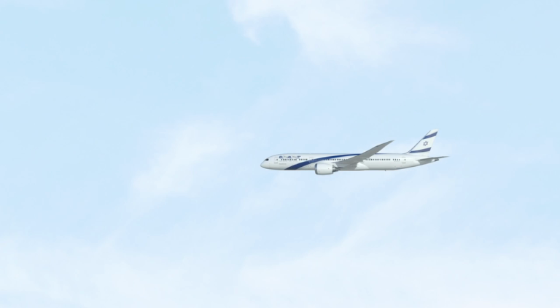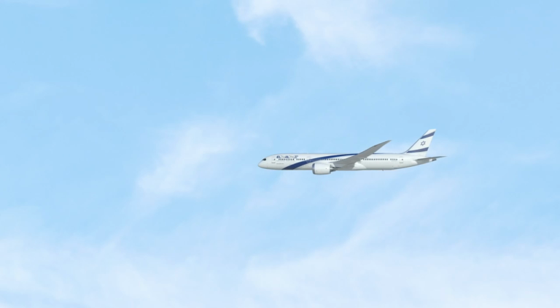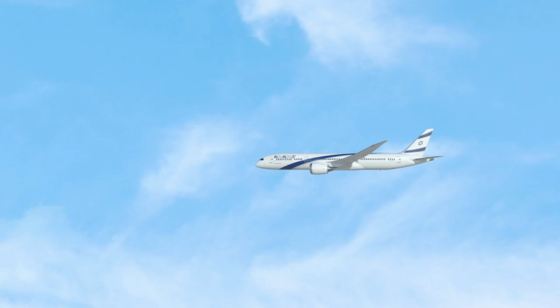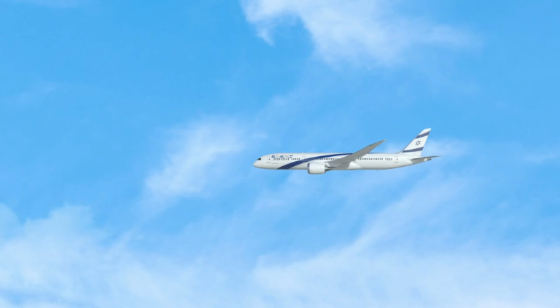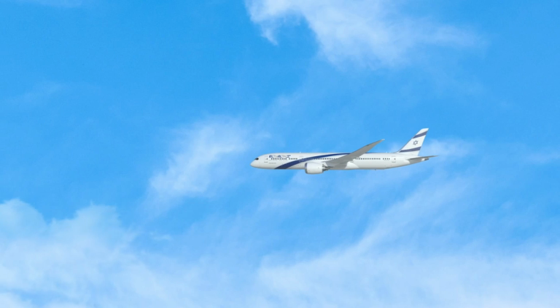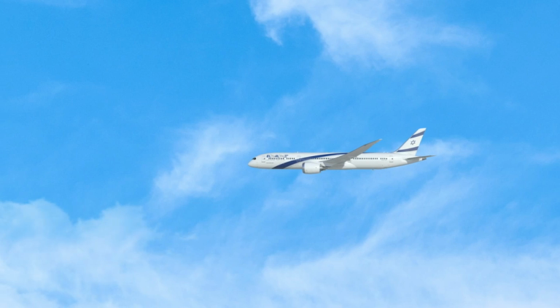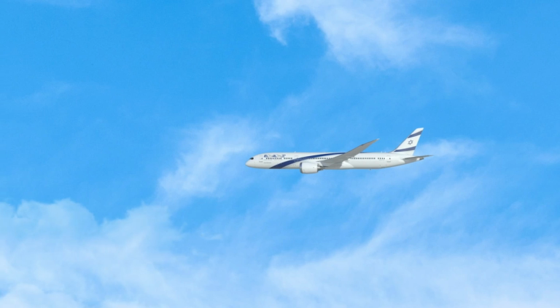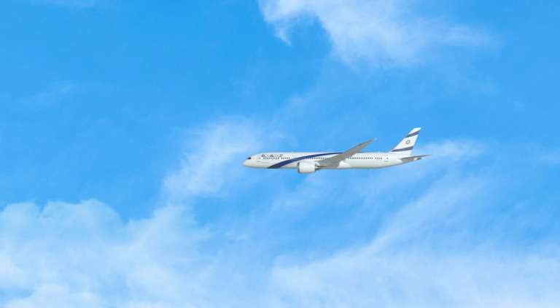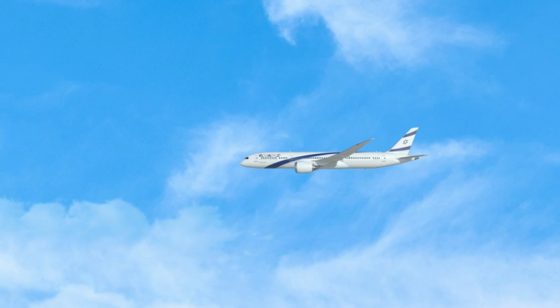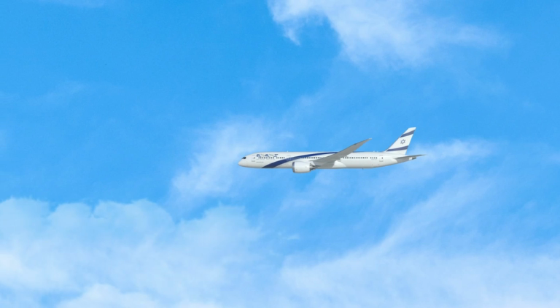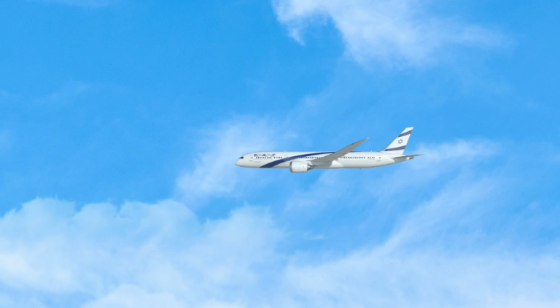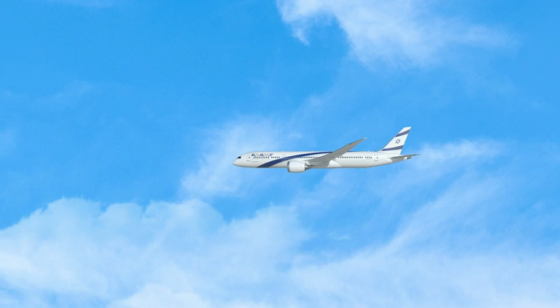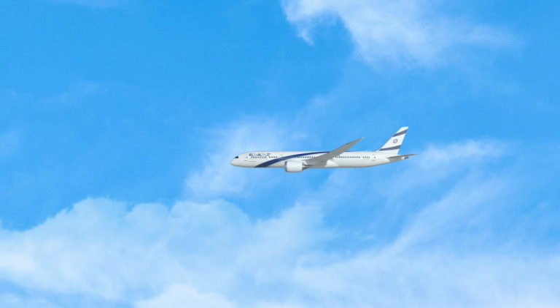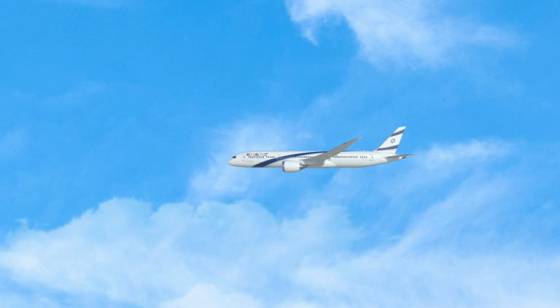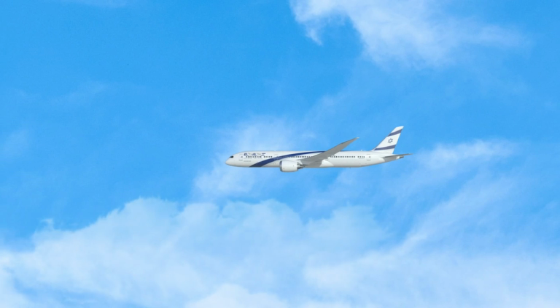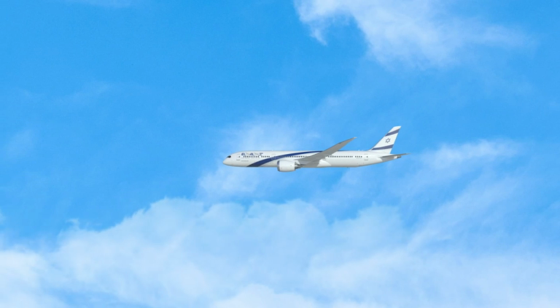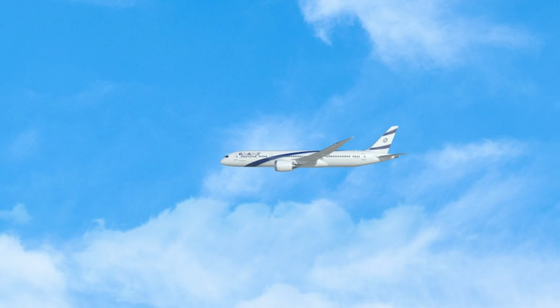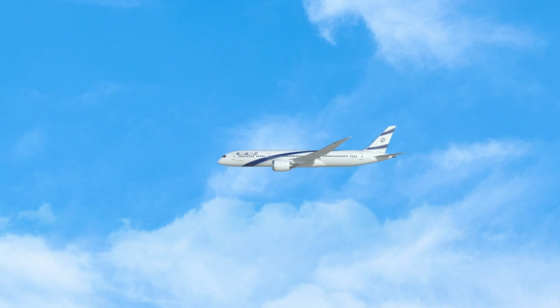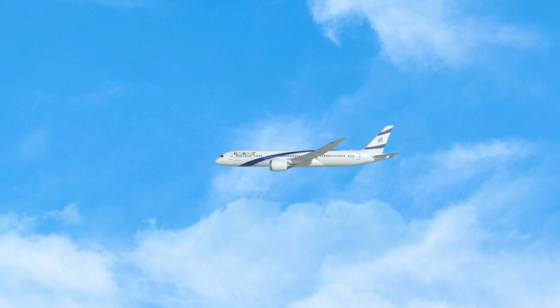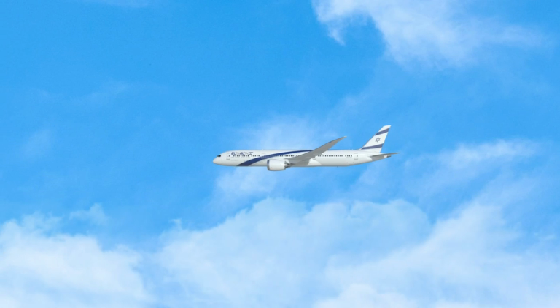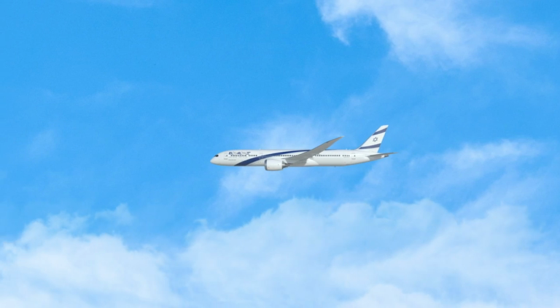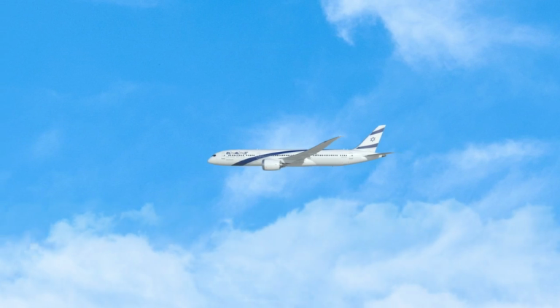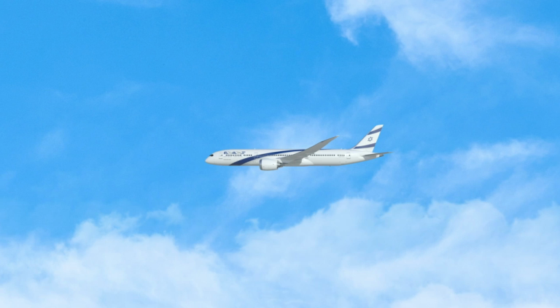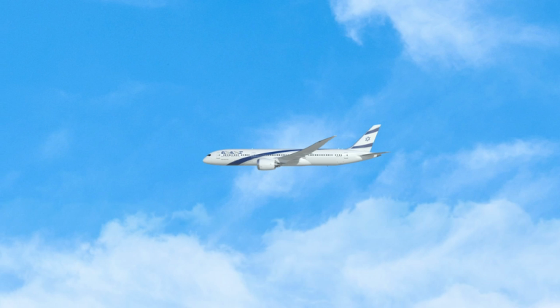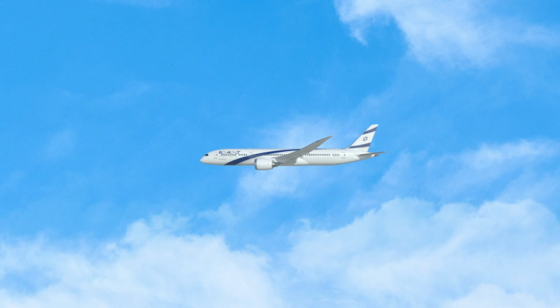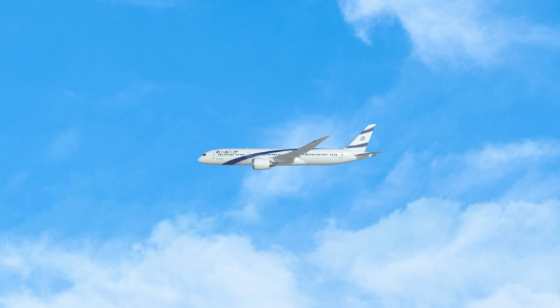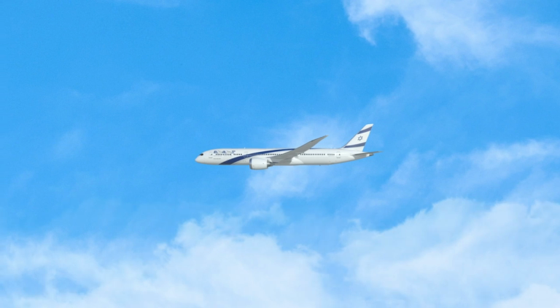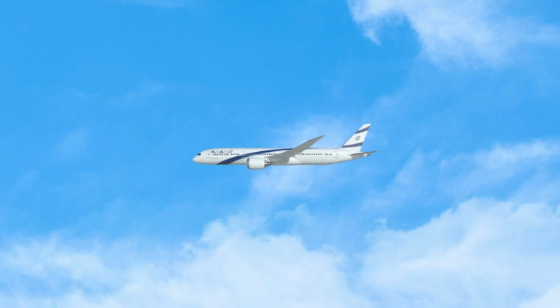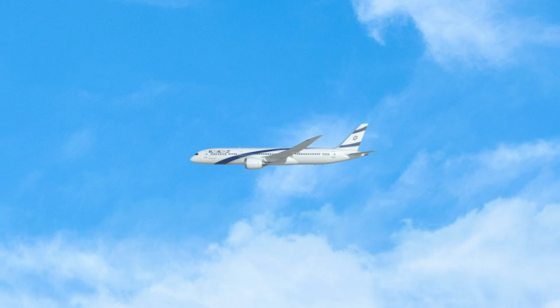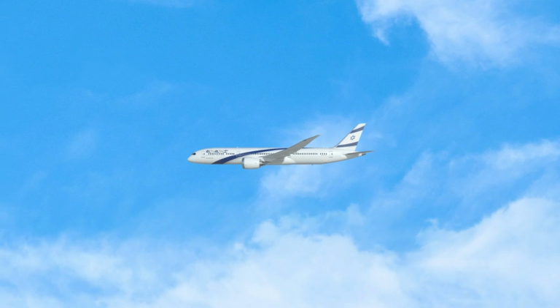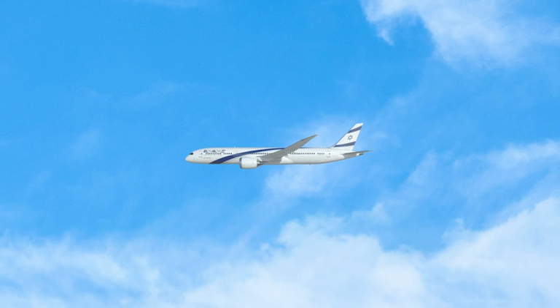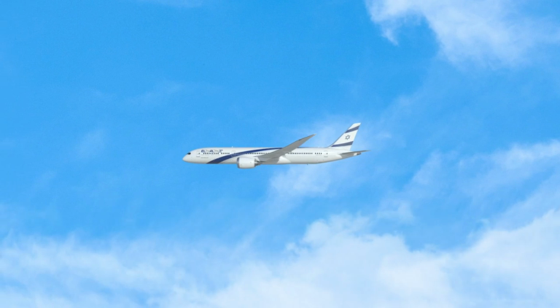Israel remains the only country to have mandated this technology for its airlines. The rest of the aviation industry, however, remains skeptical.